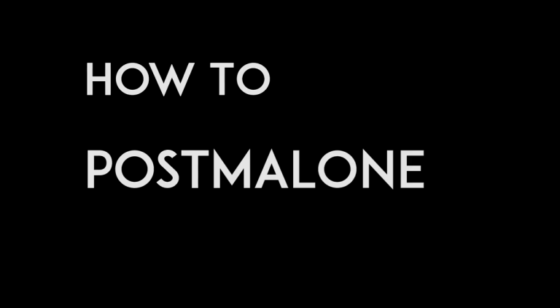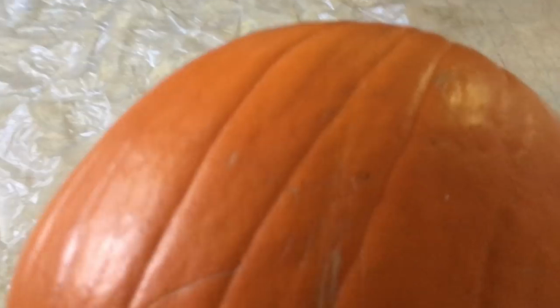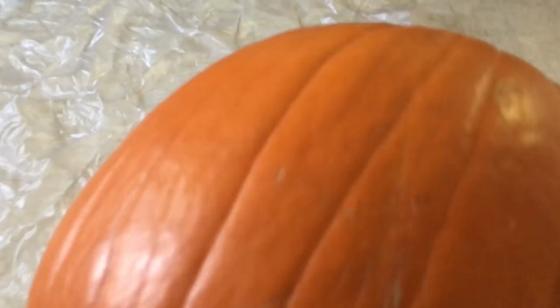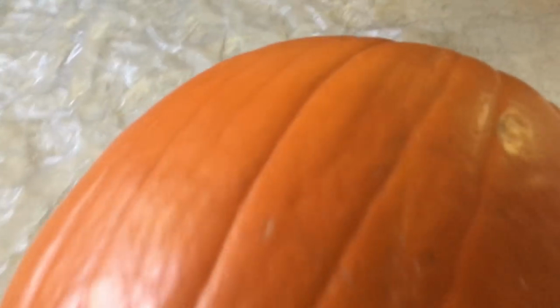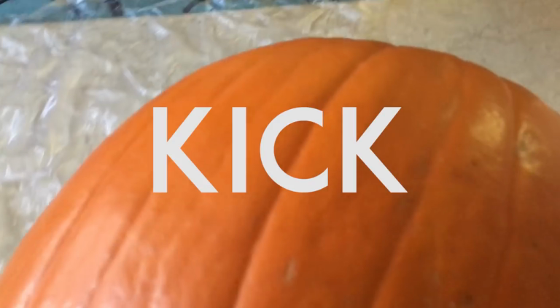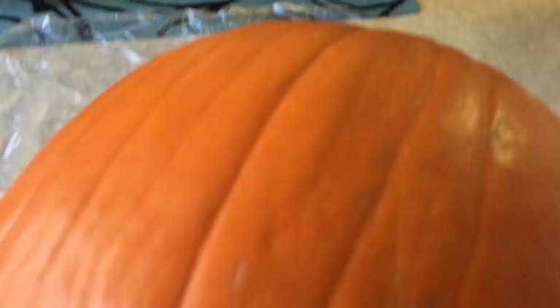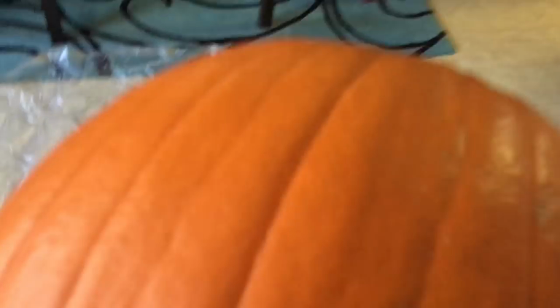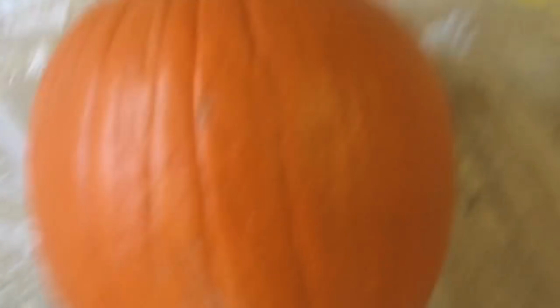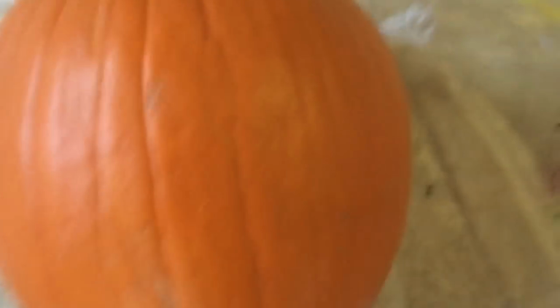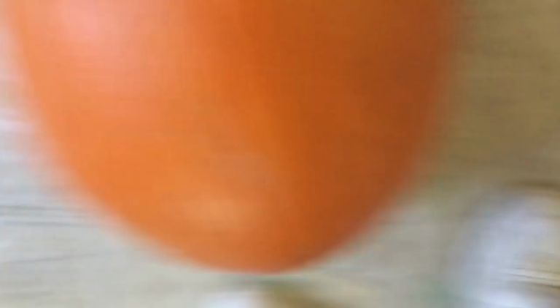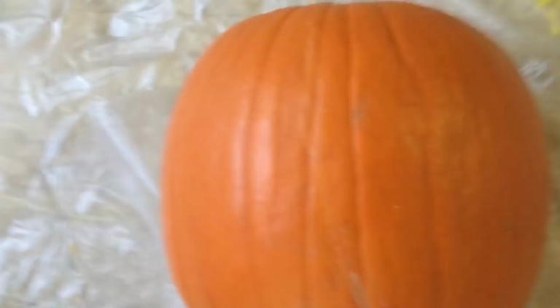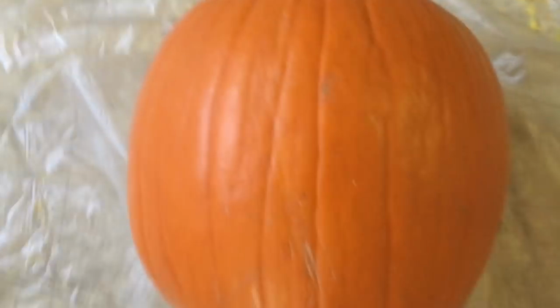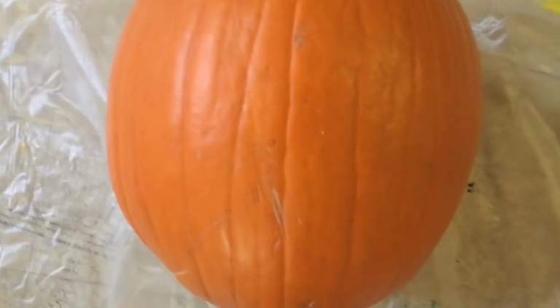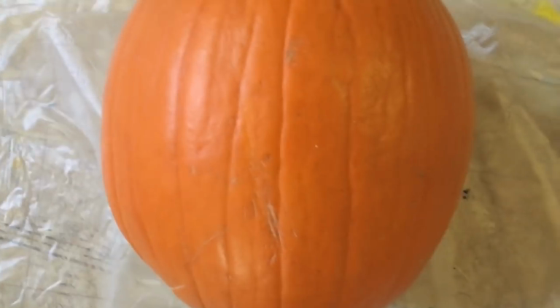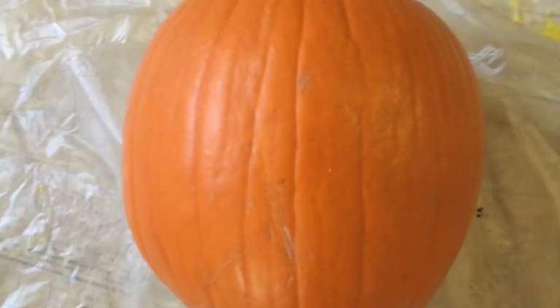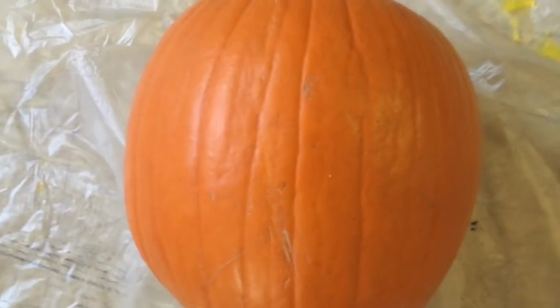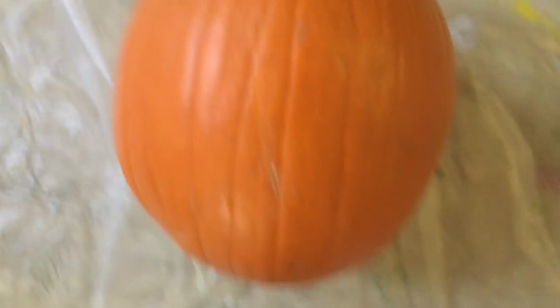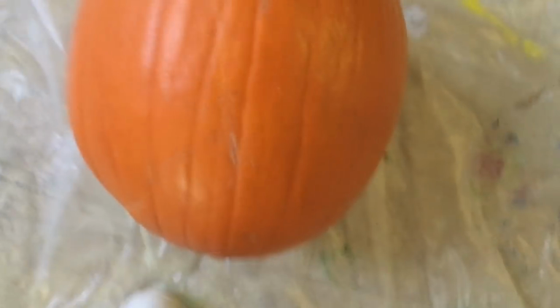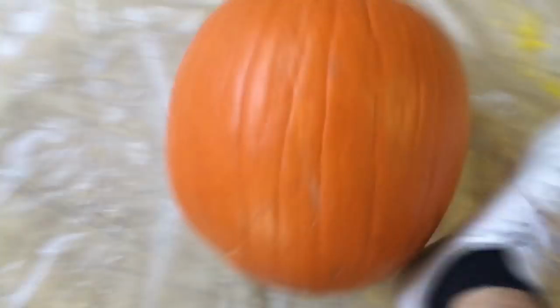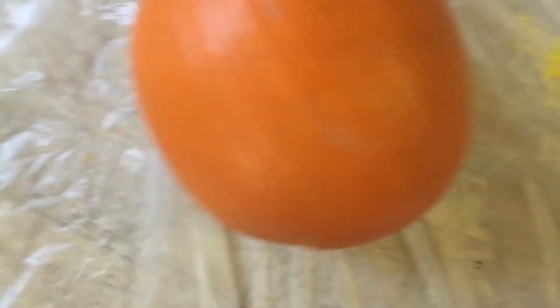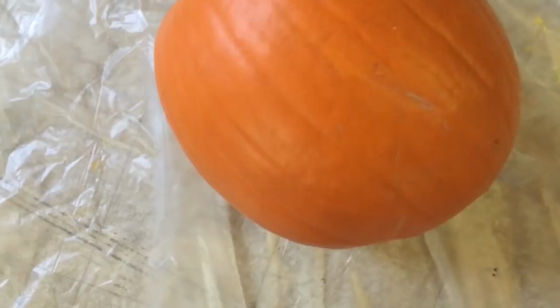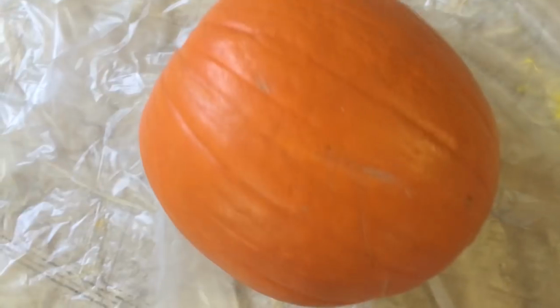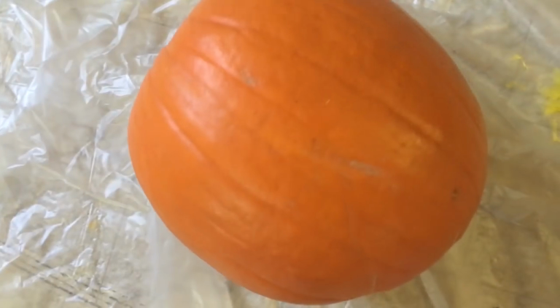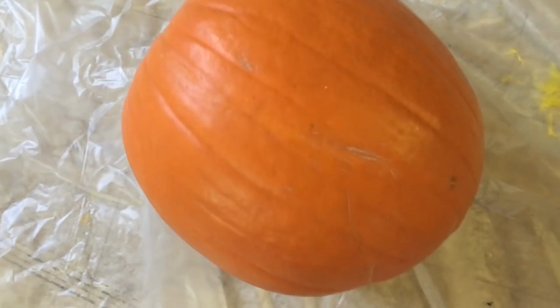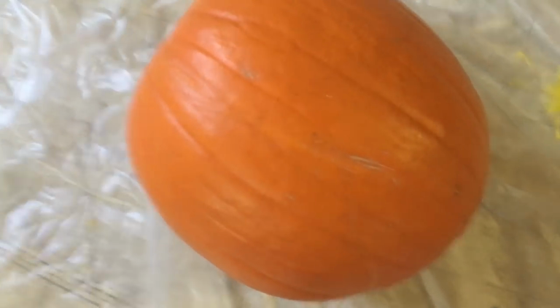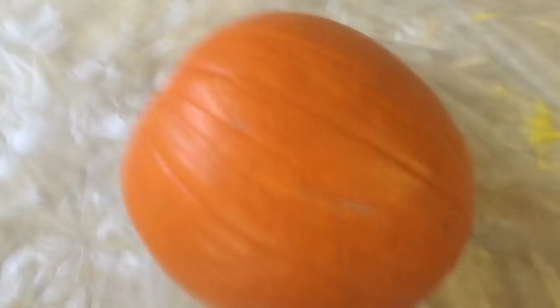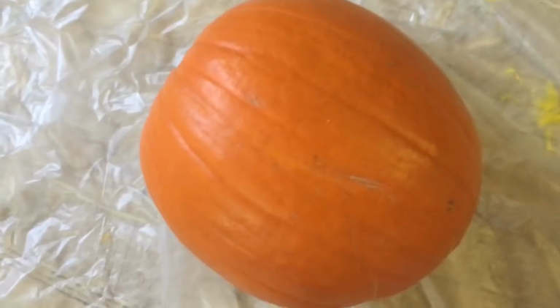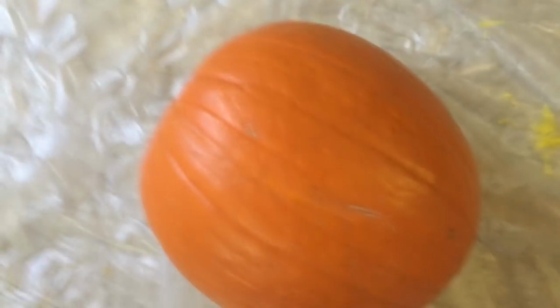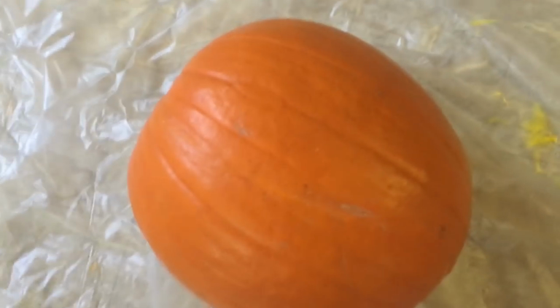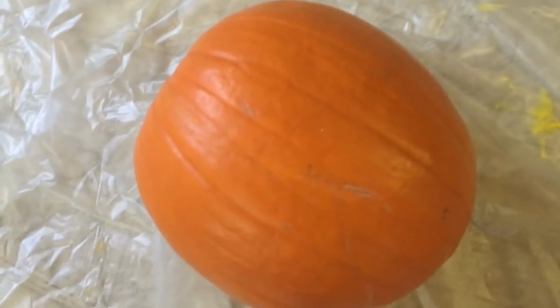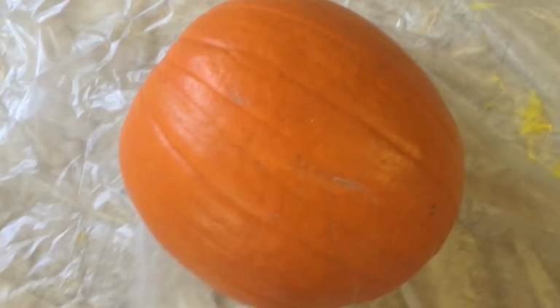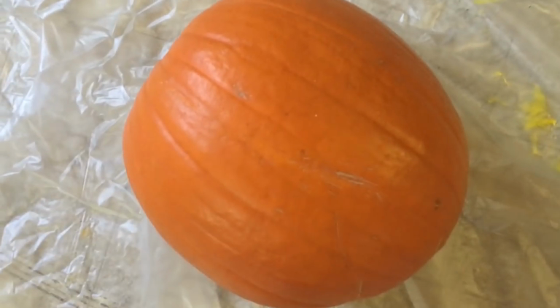Alright, so for your kick drum, you want to check to see if your pumpkin is sturdy enough. Yep, that's a good pumpkin right there.